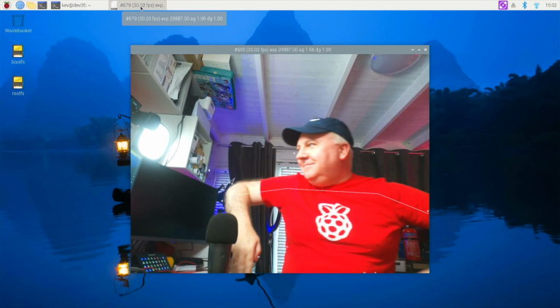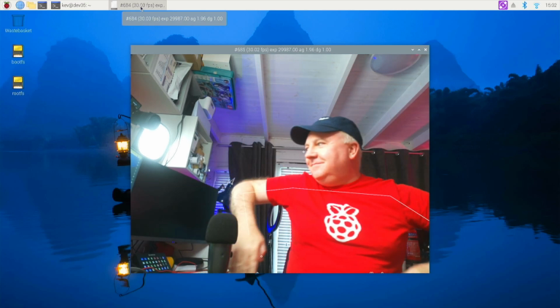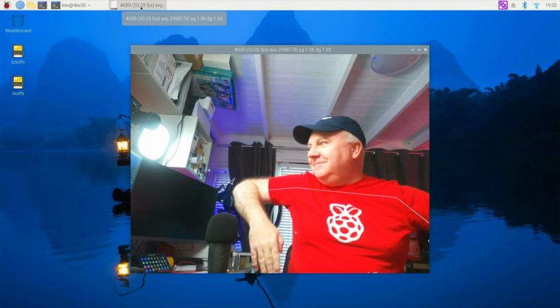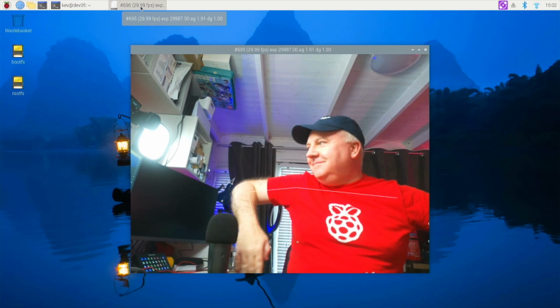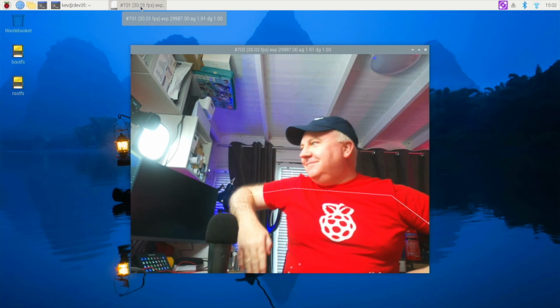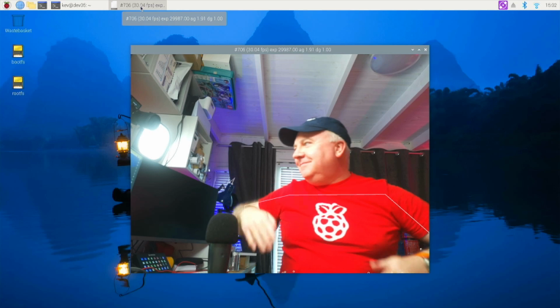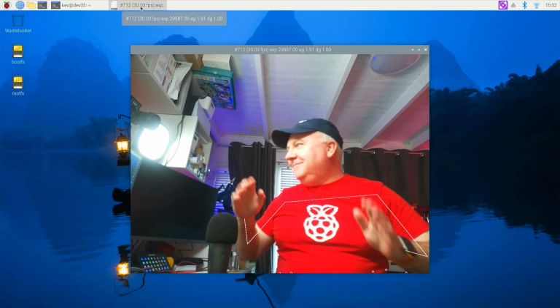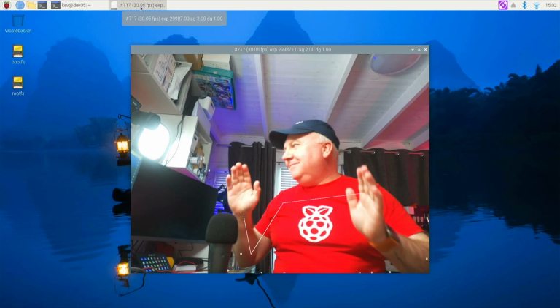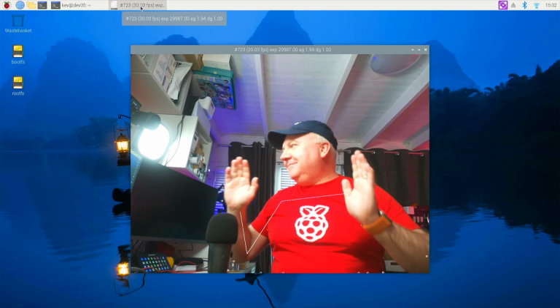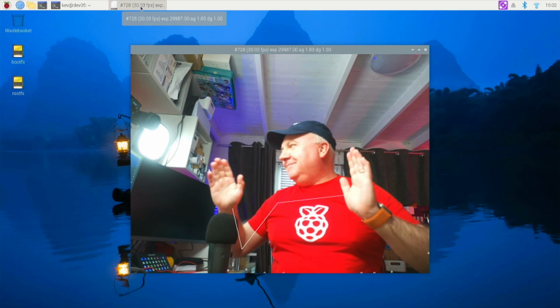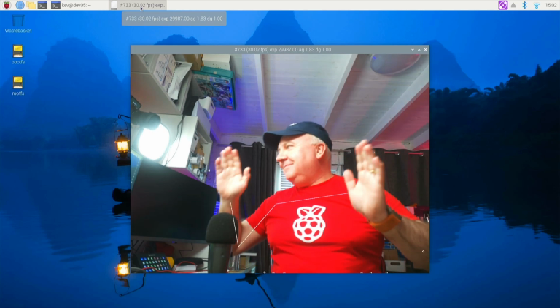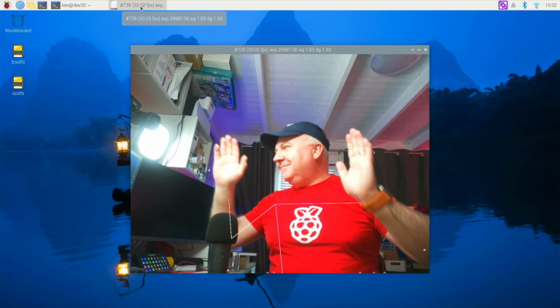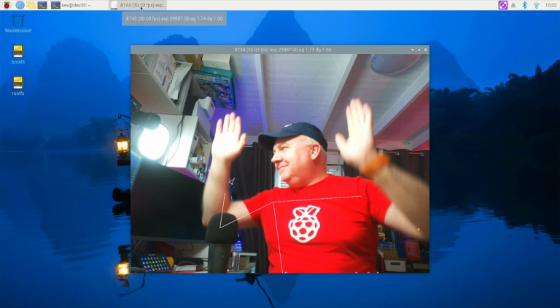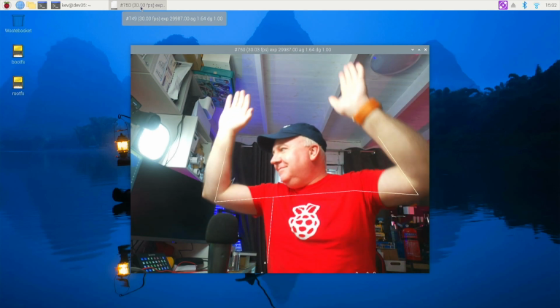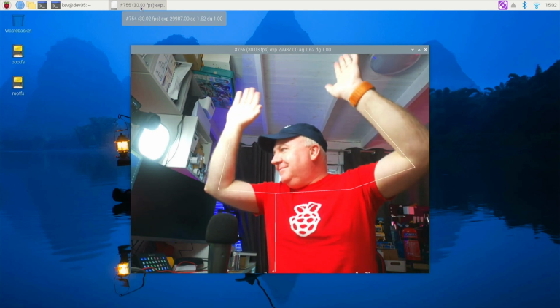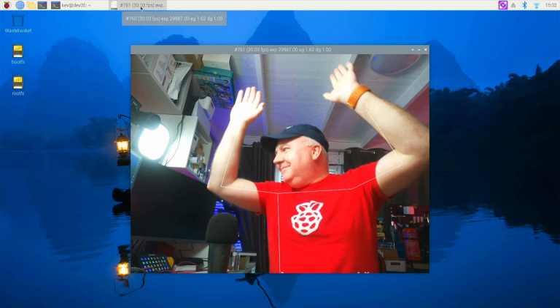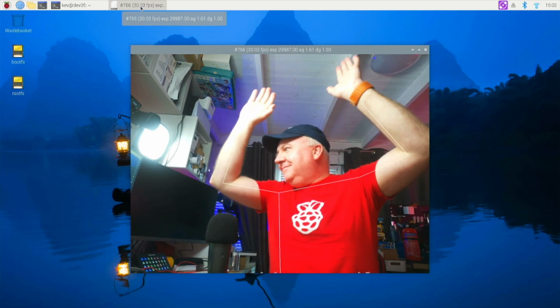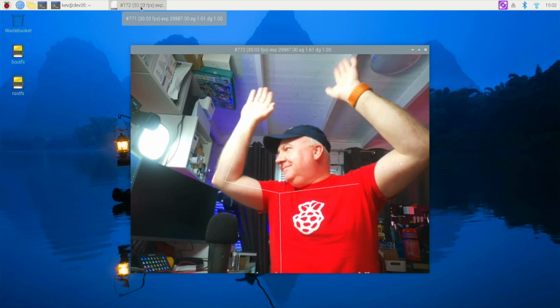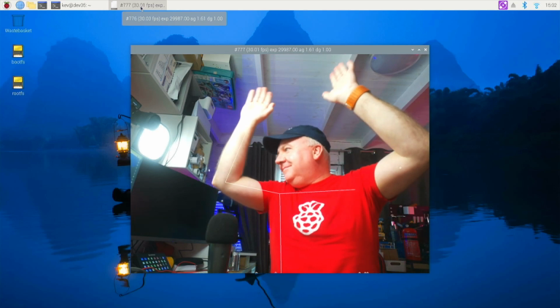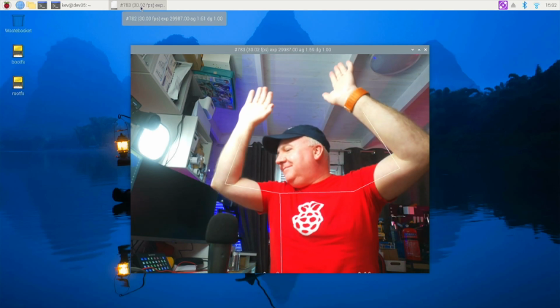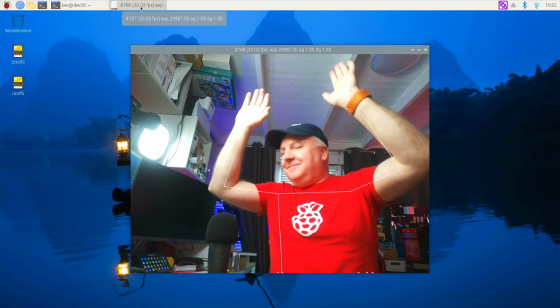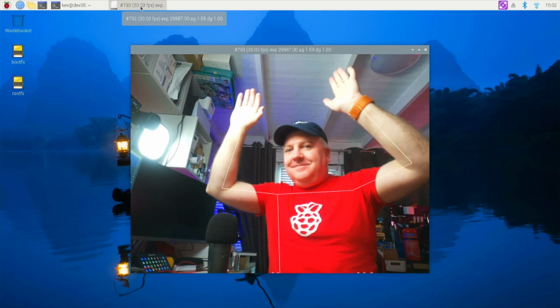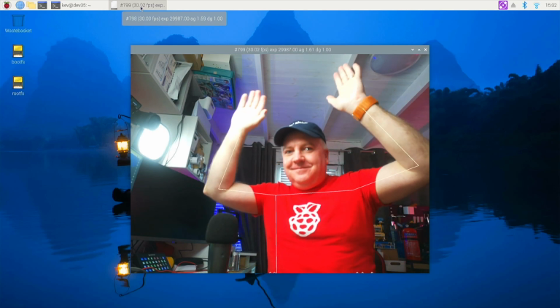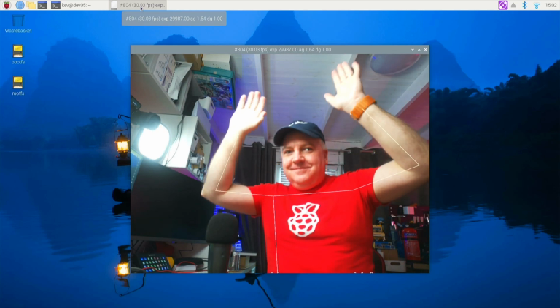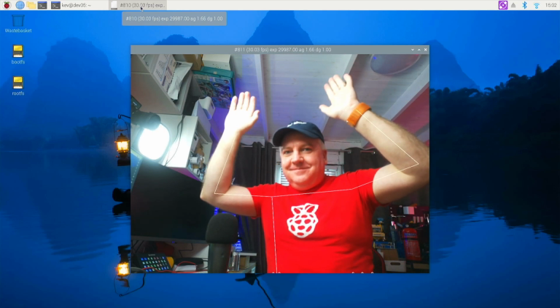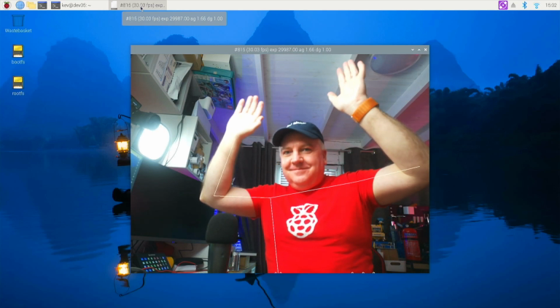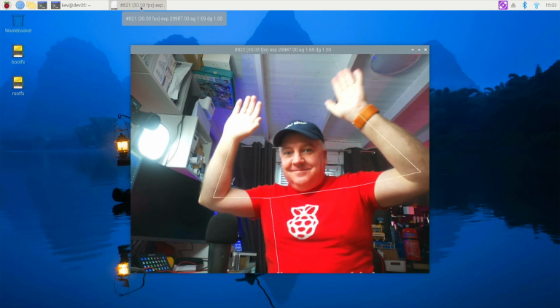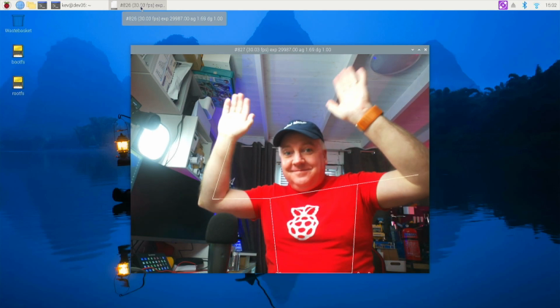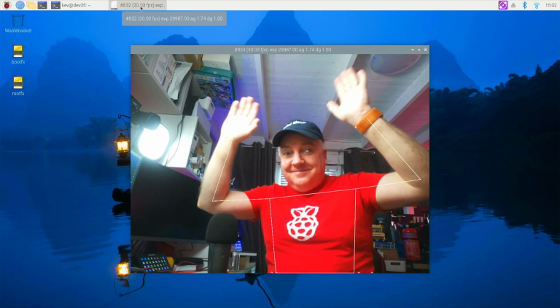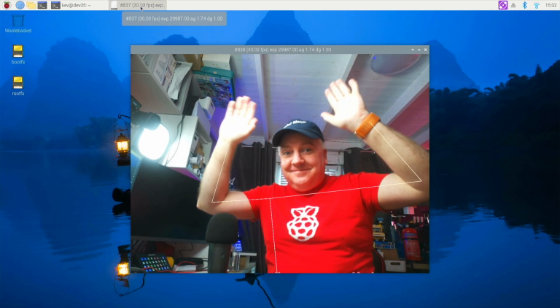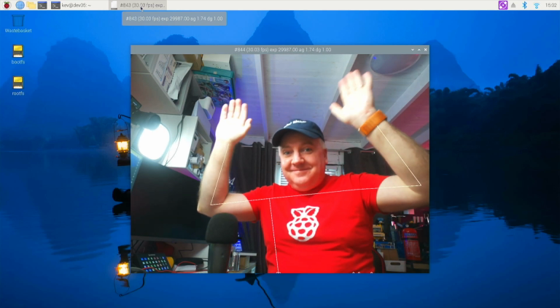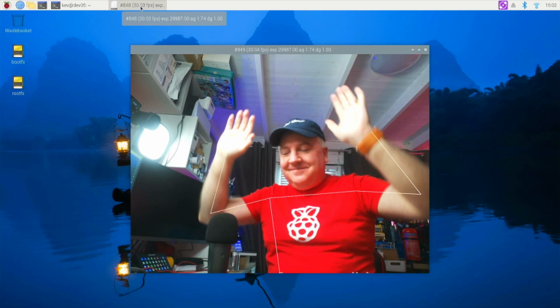There are little white lines that are actually showing you the position where it thinks my body is, just about to be able to see them on screen.